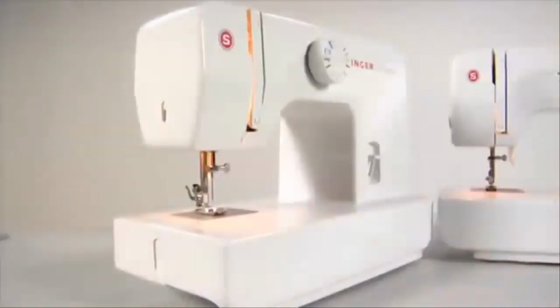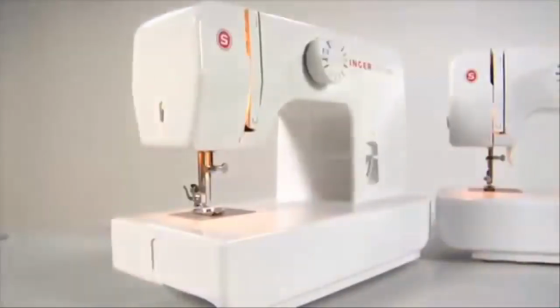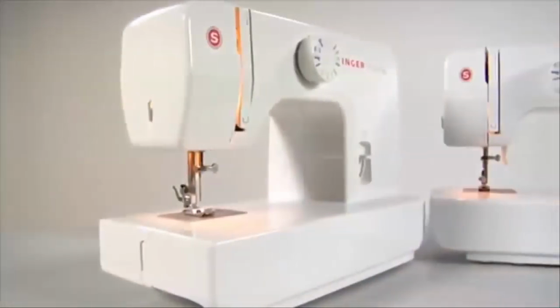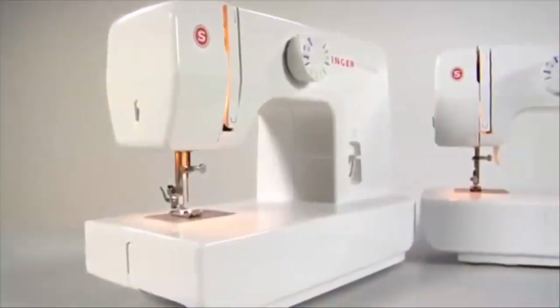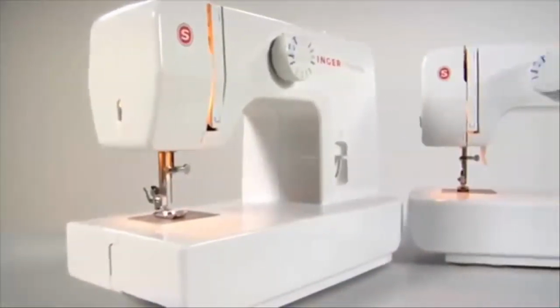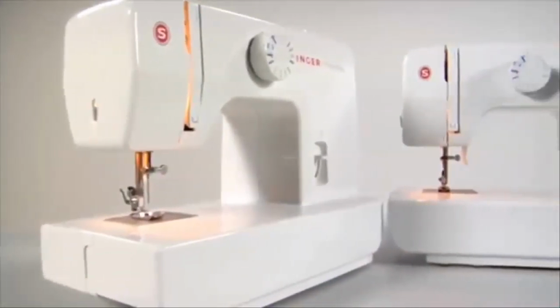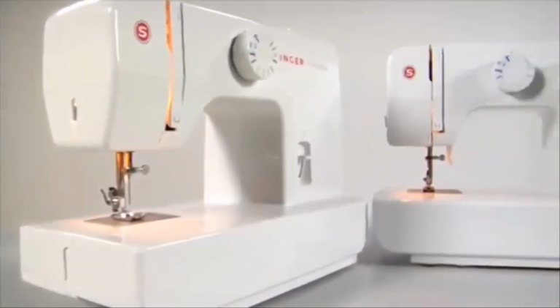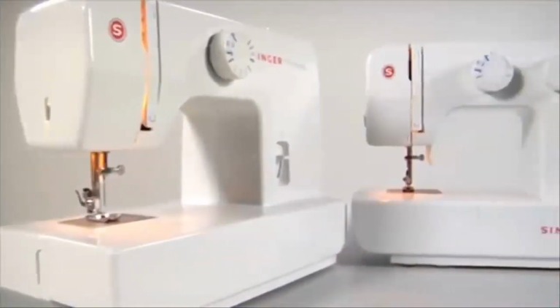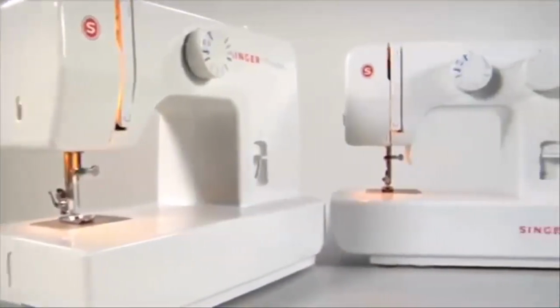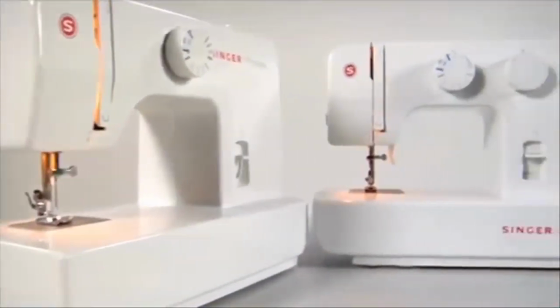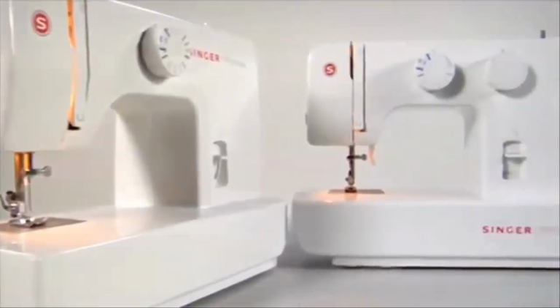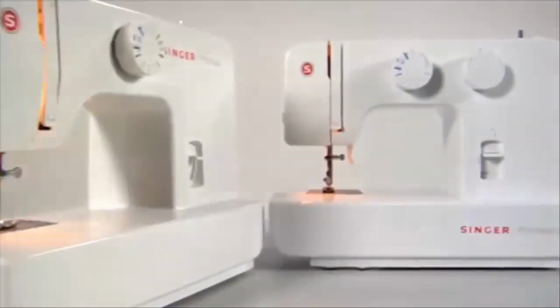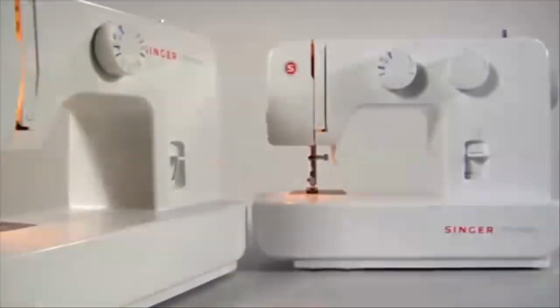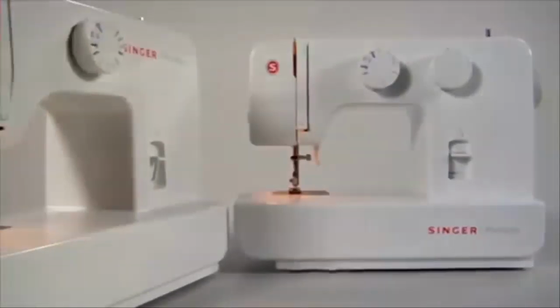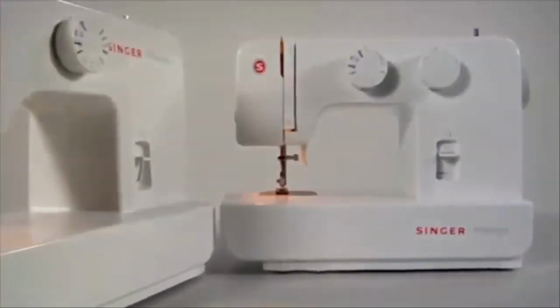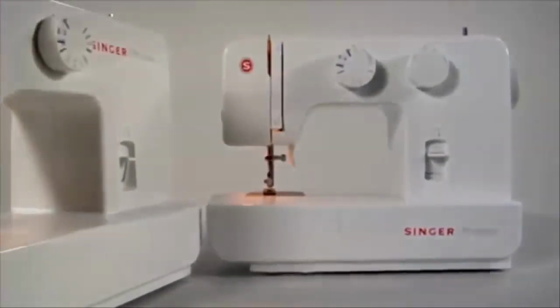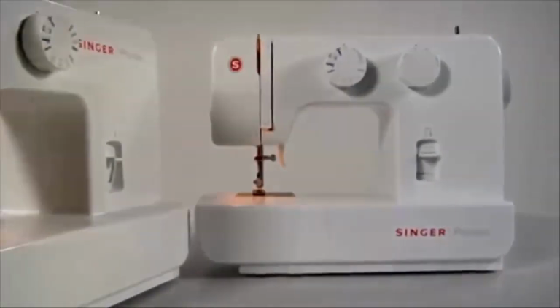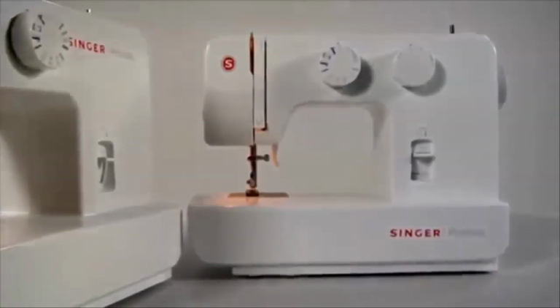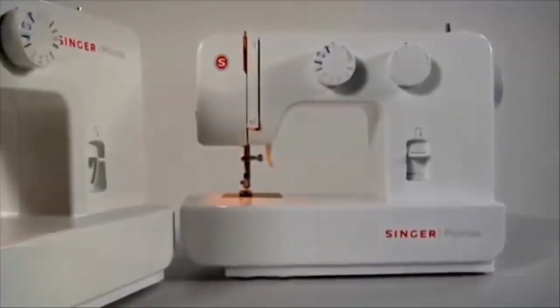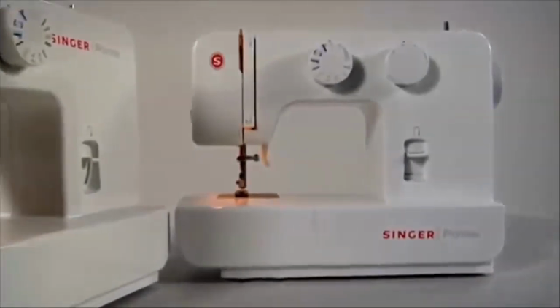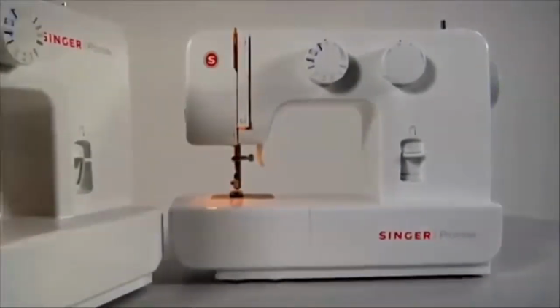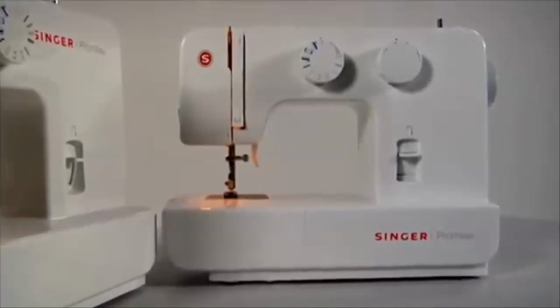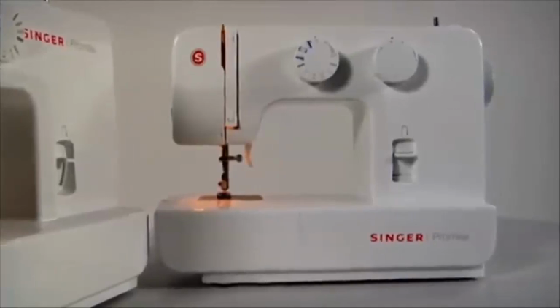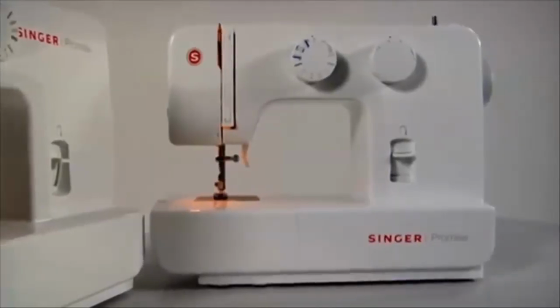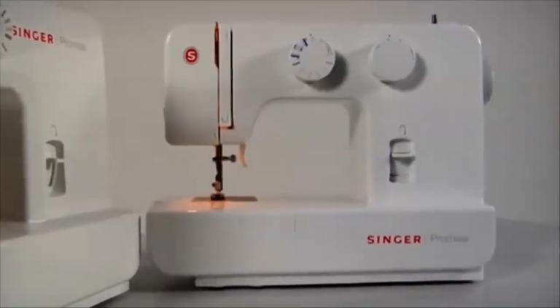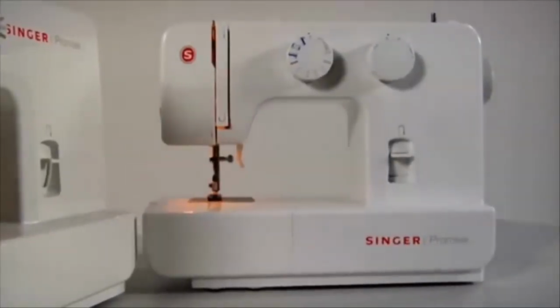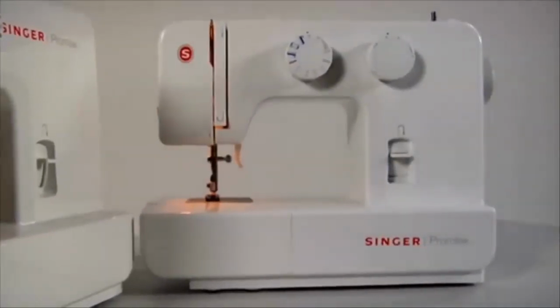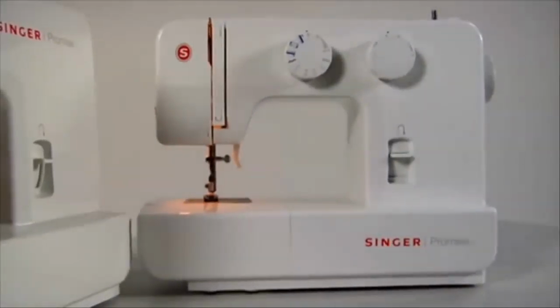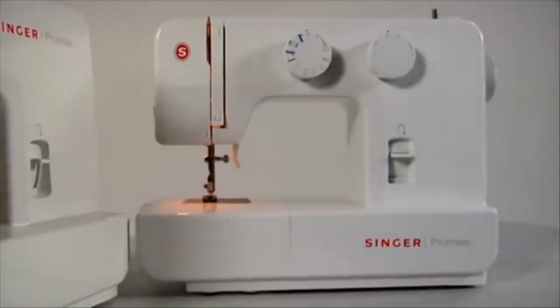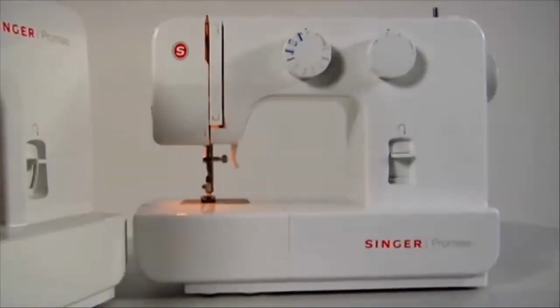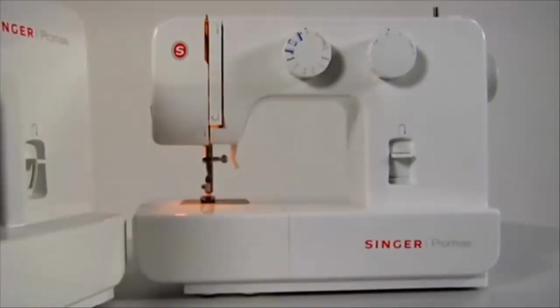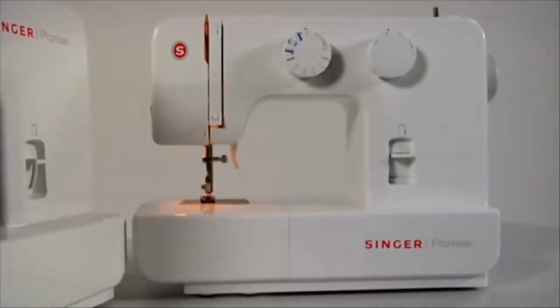On behalf of our dedicated team, congratulations on the purchase of your new Singer sewing machine.